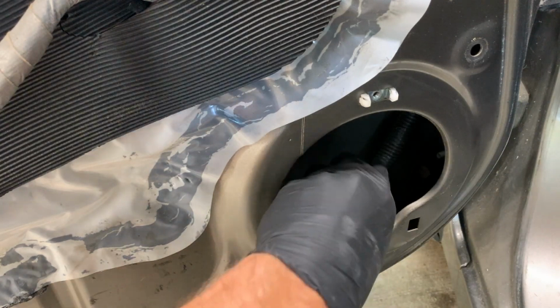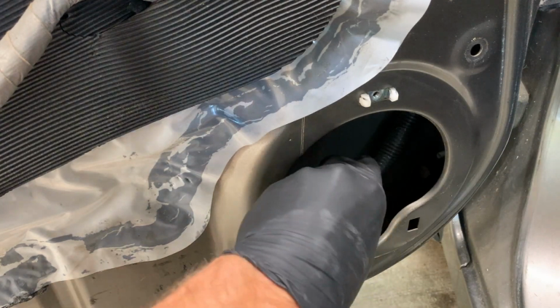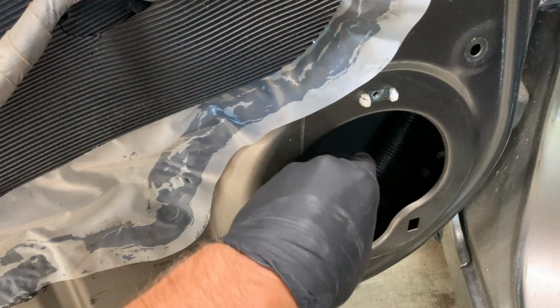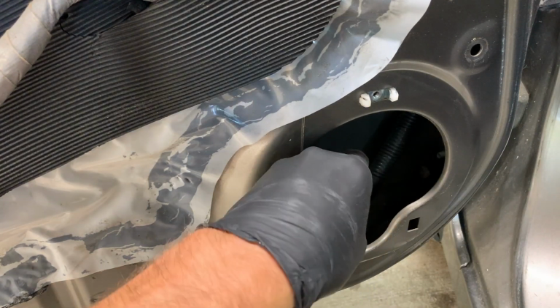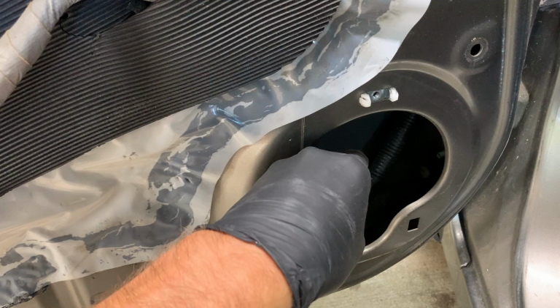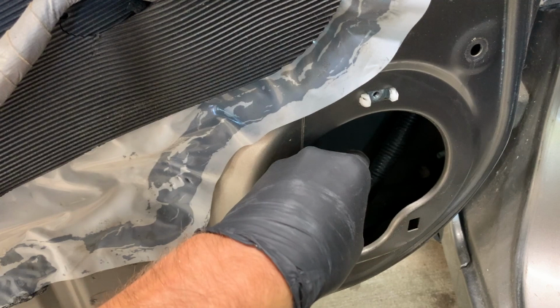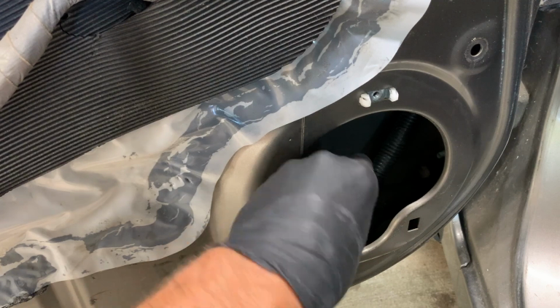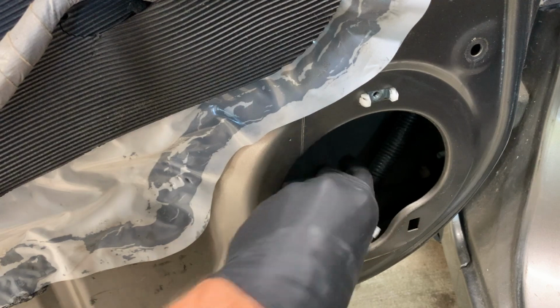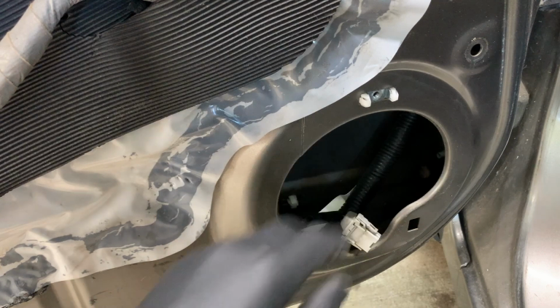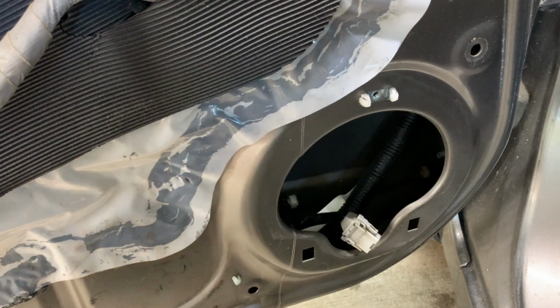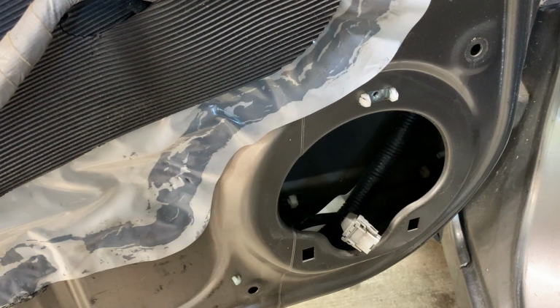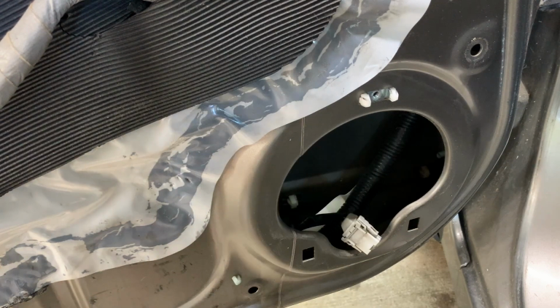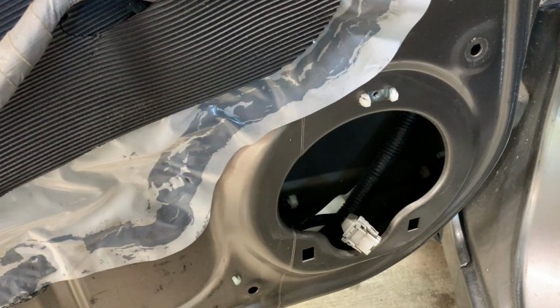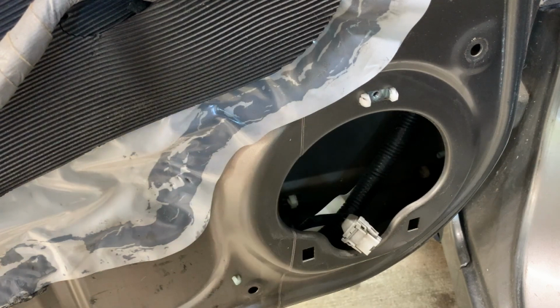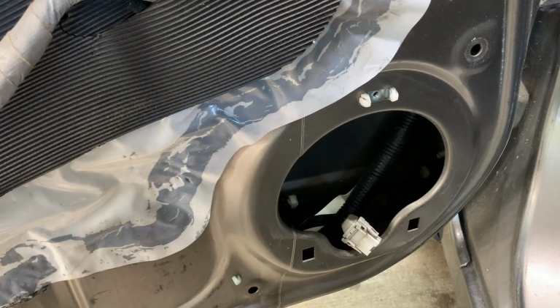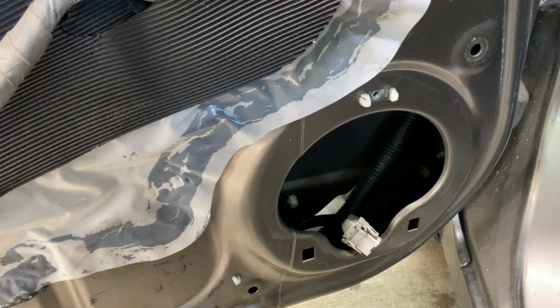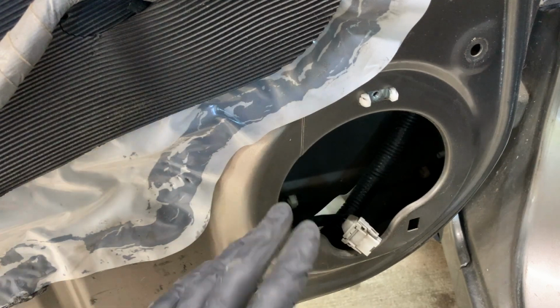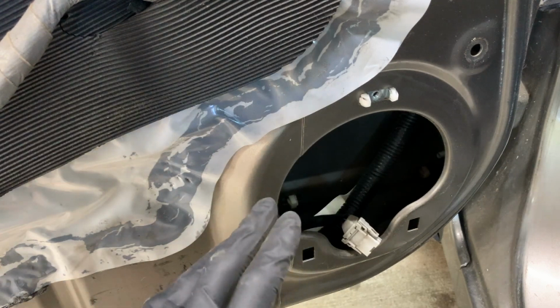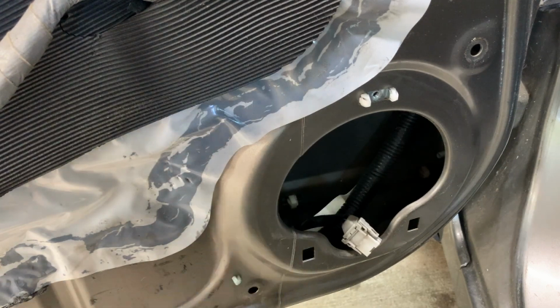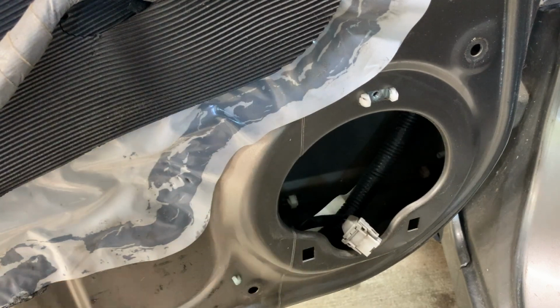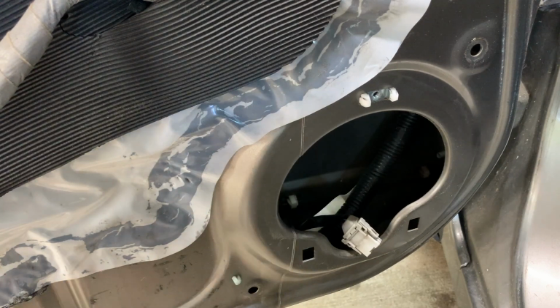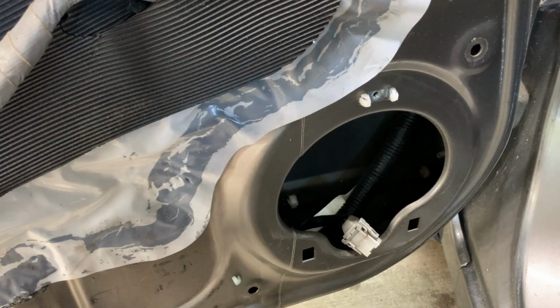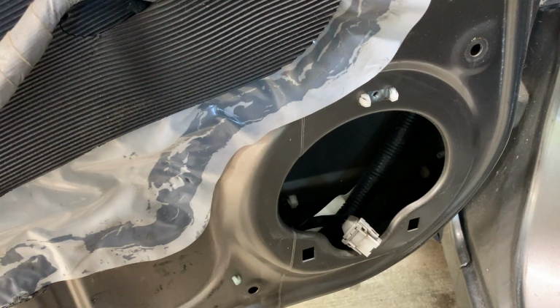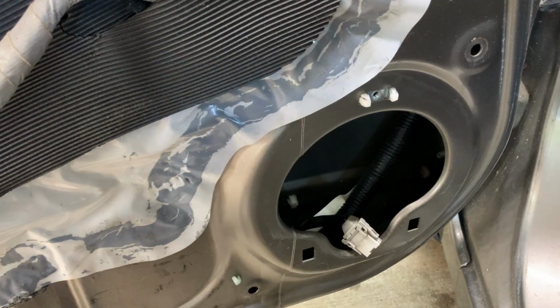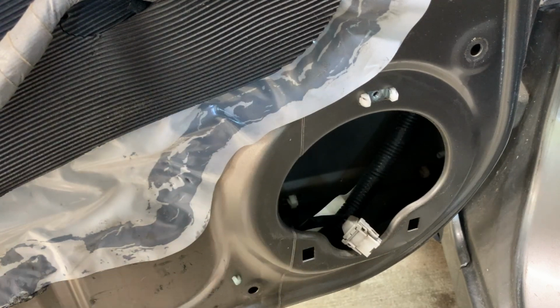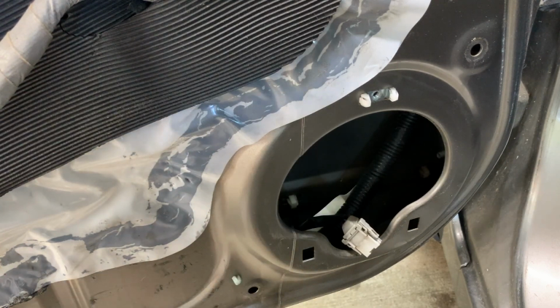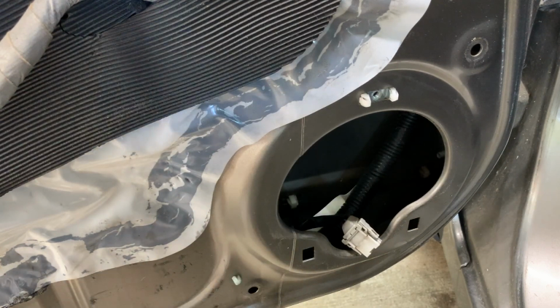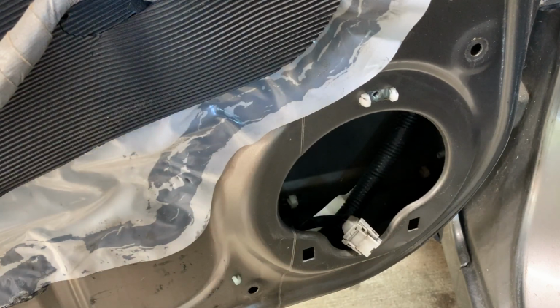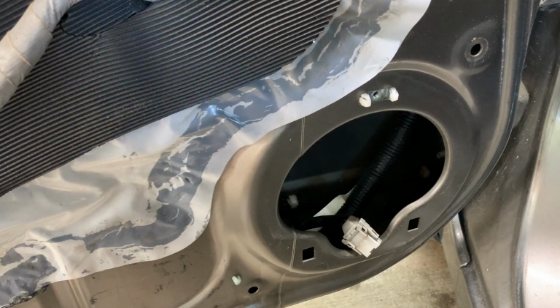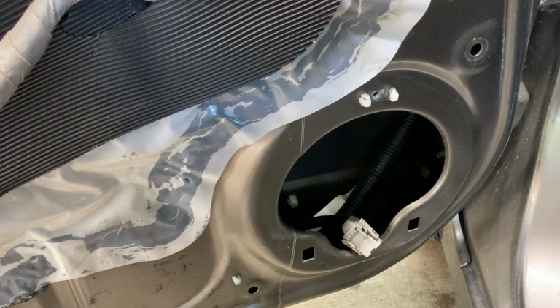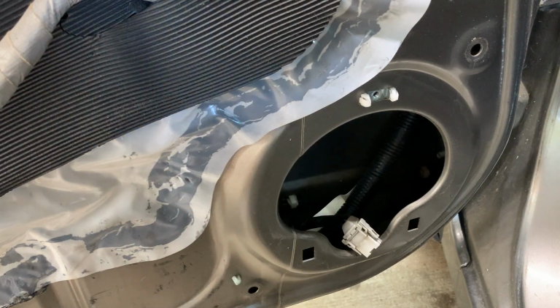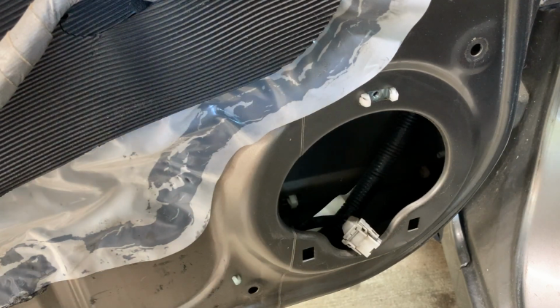But yeah, that's it guys. That is how you remove your front door speaker. Thanks for watching.